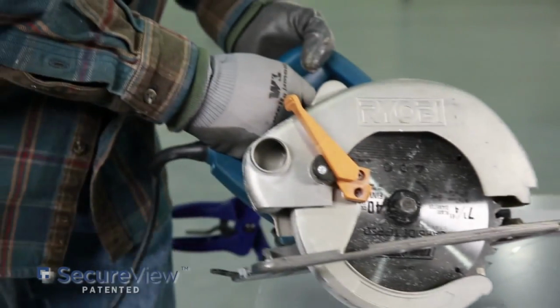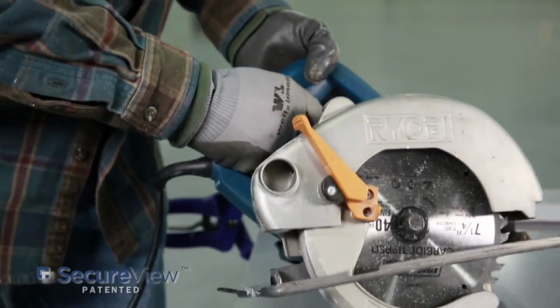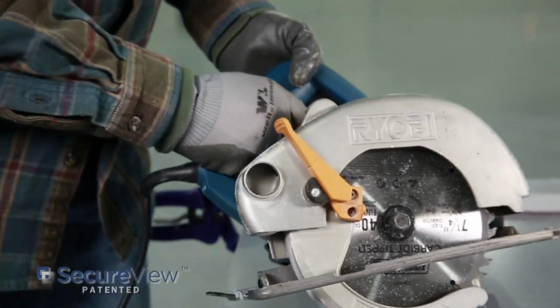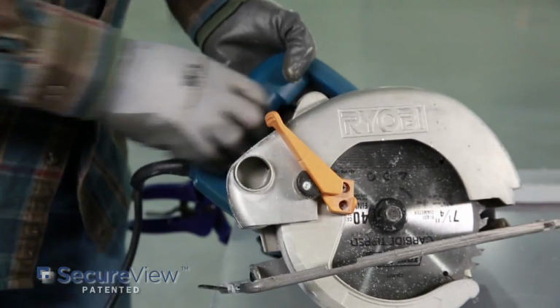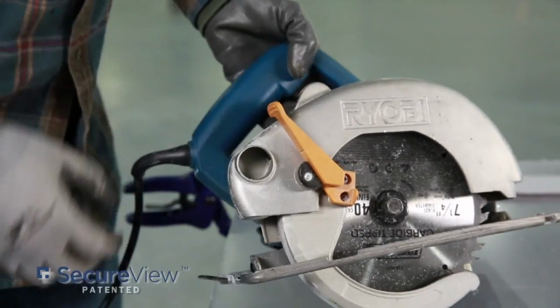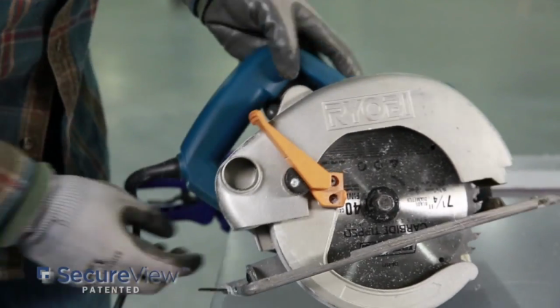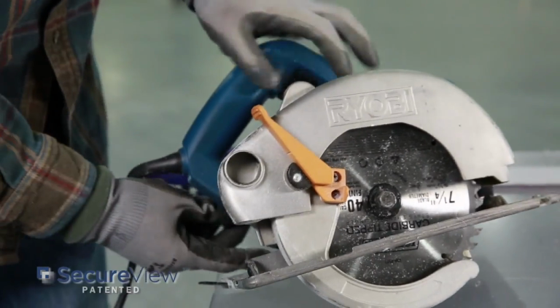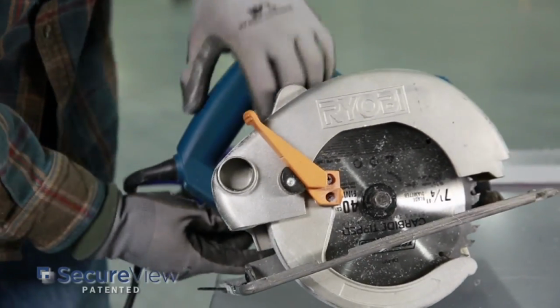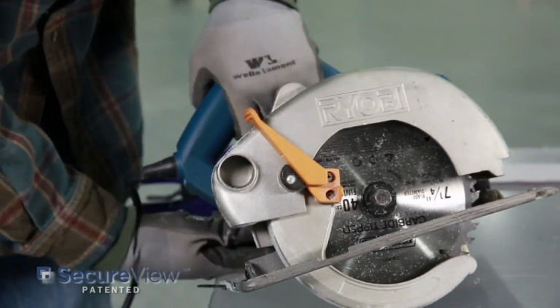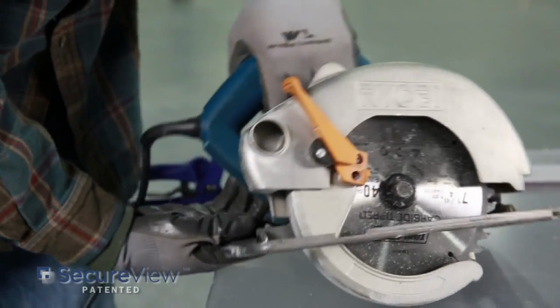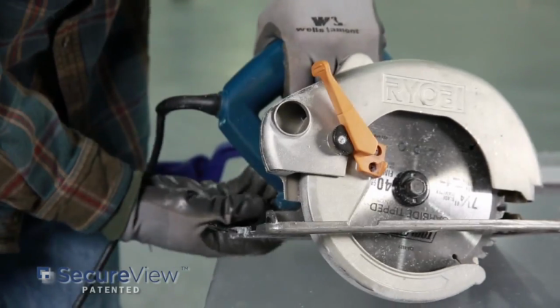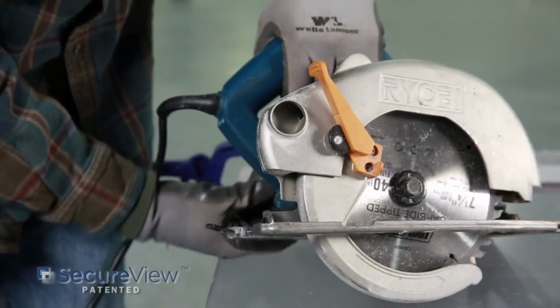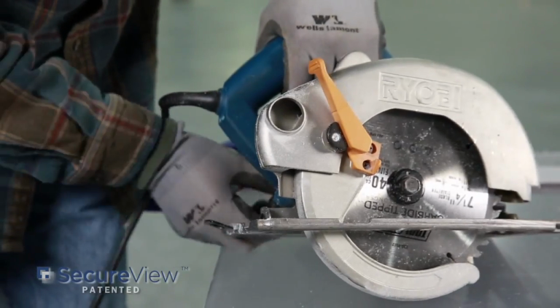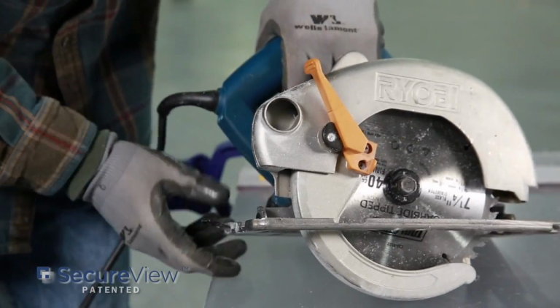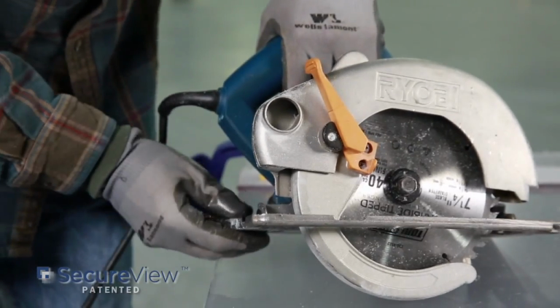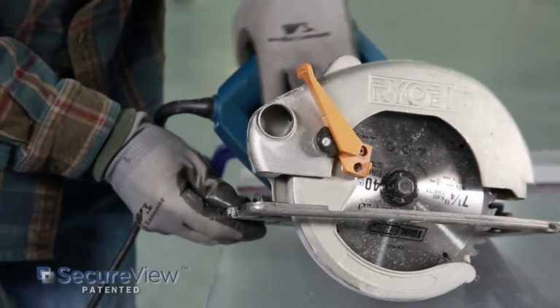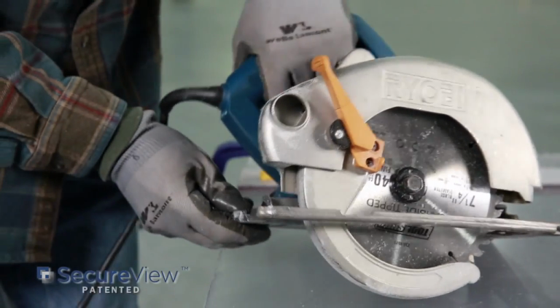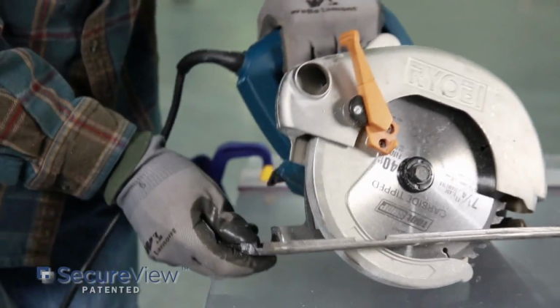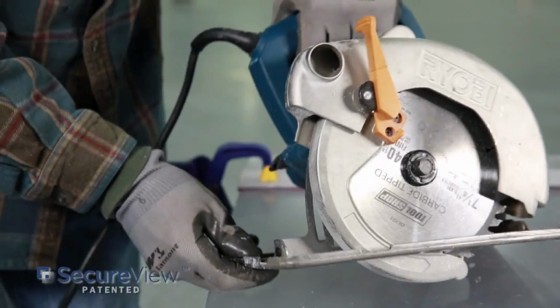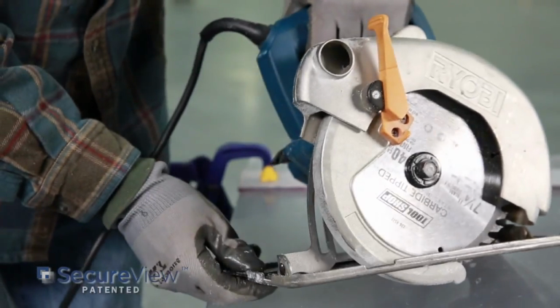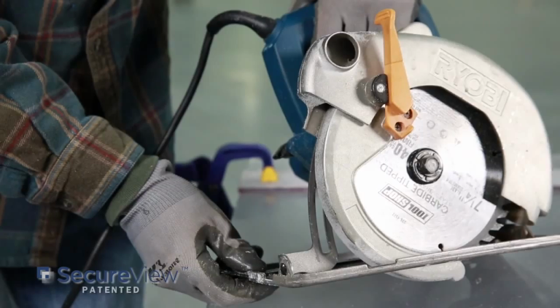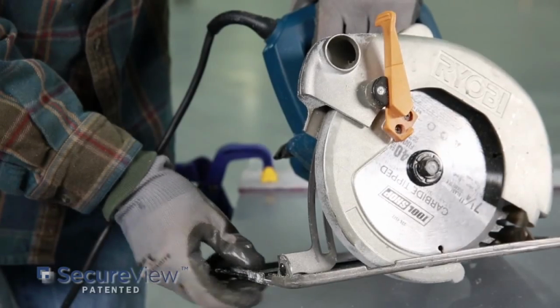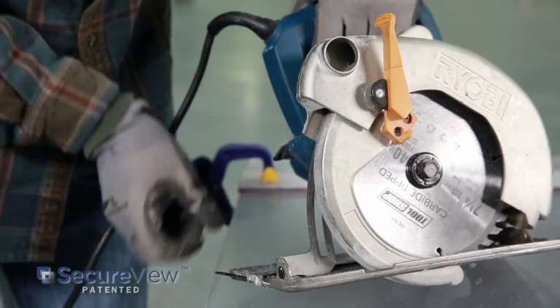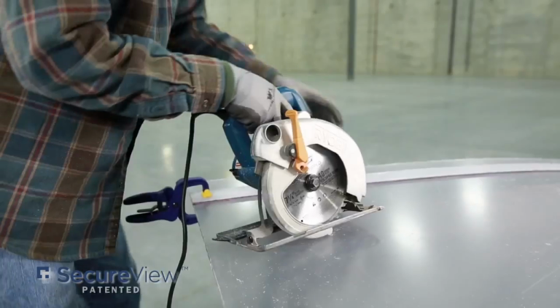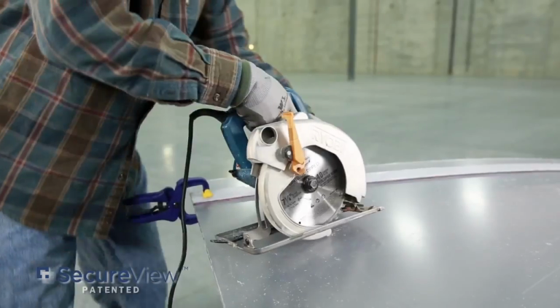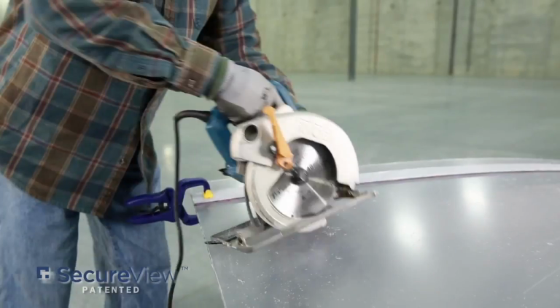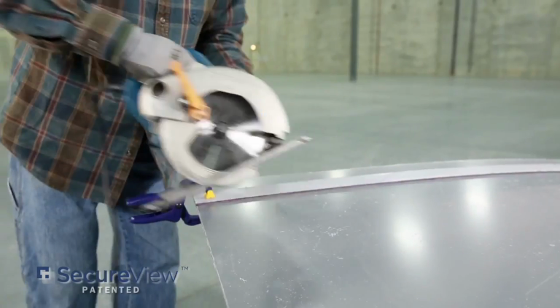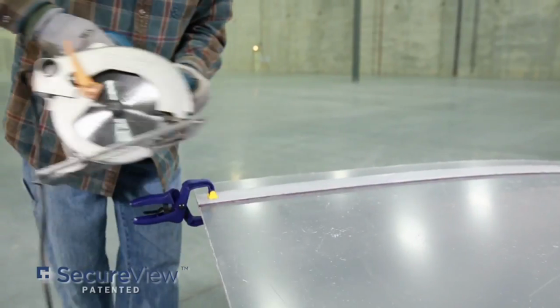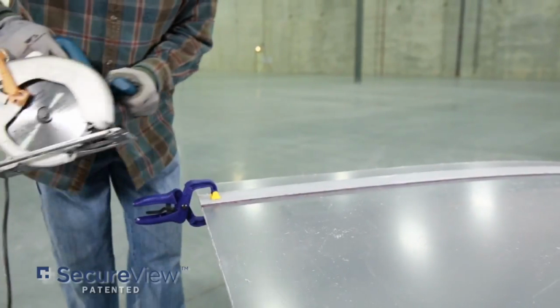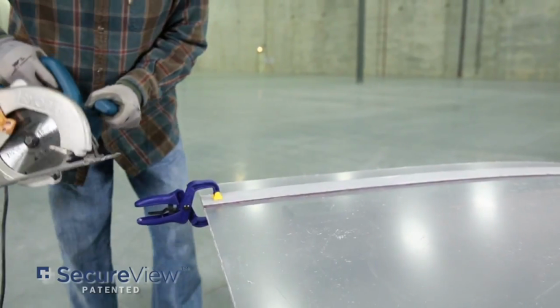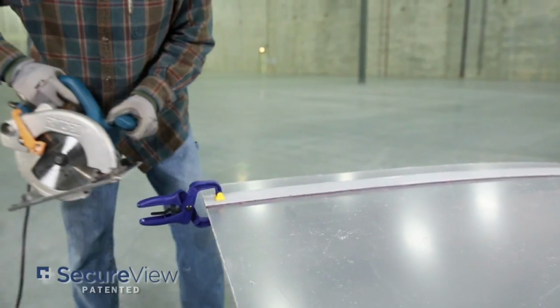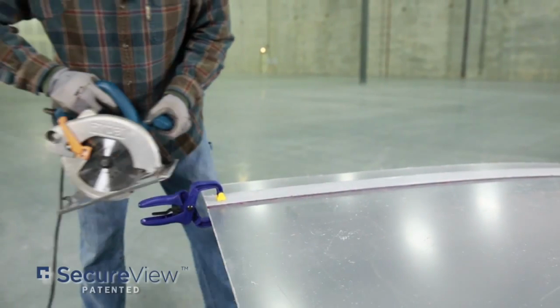We now need to set the saw blade depth to help reduce damage to the SecureView window, saw blade, and operator.